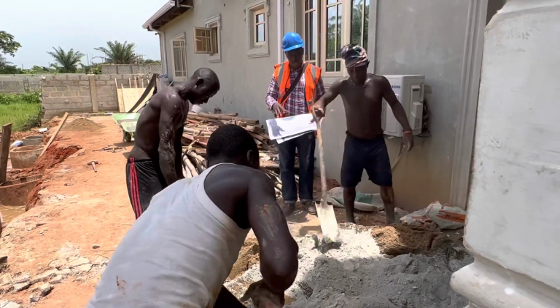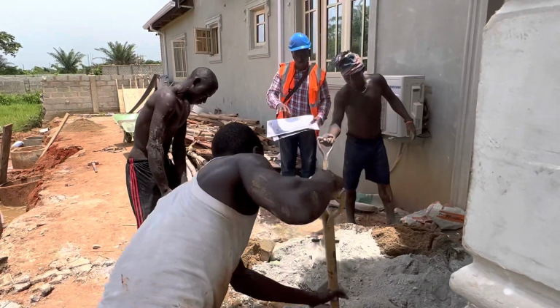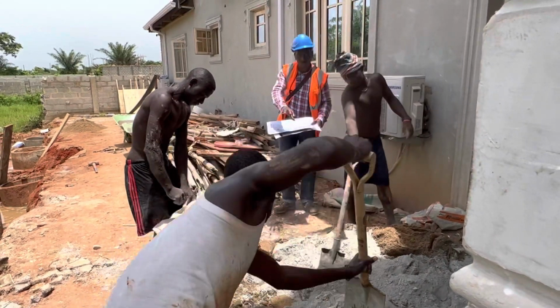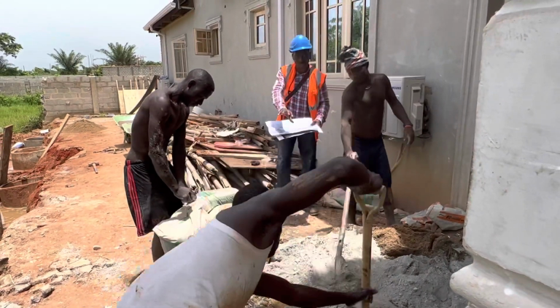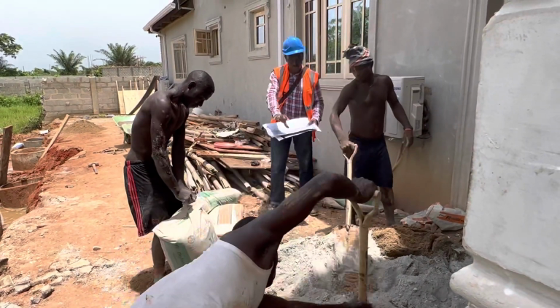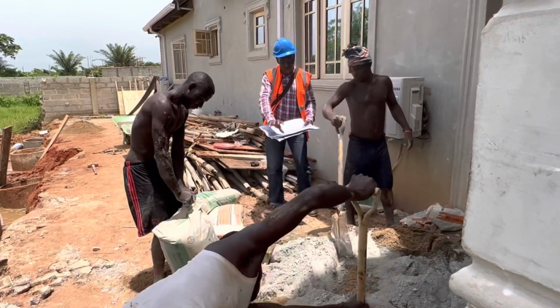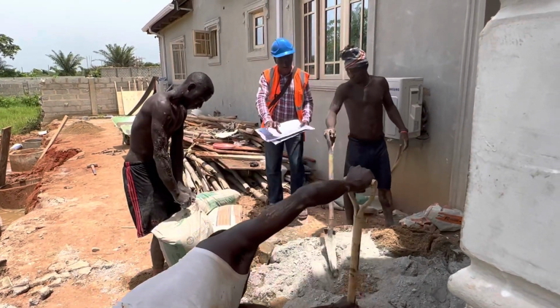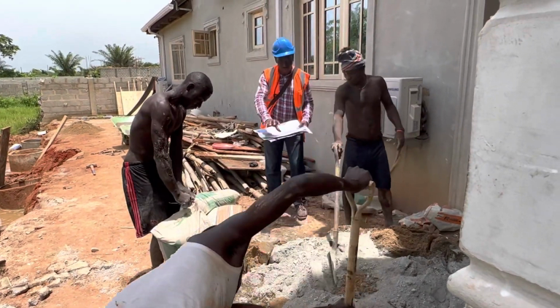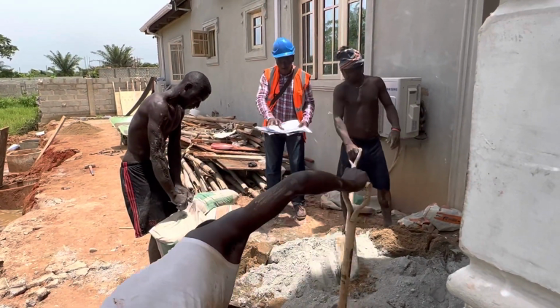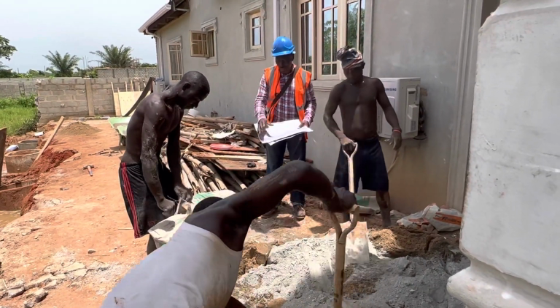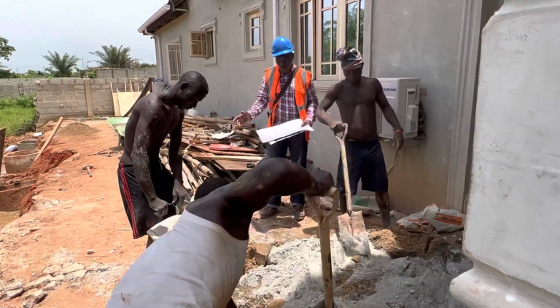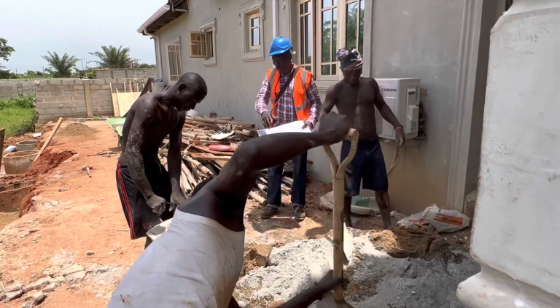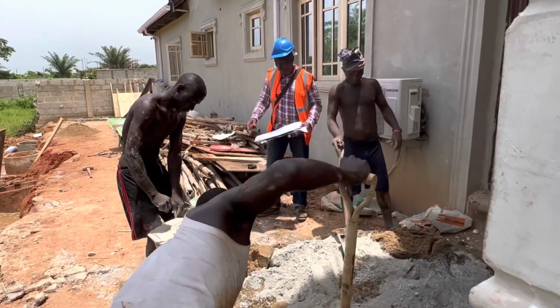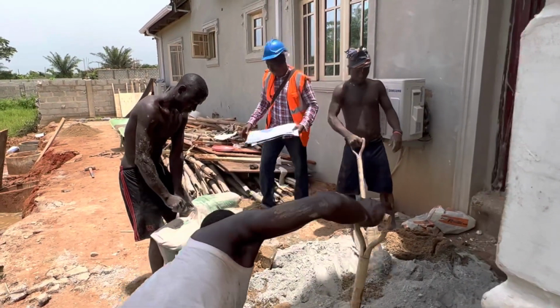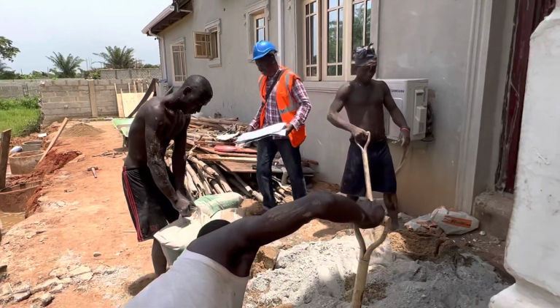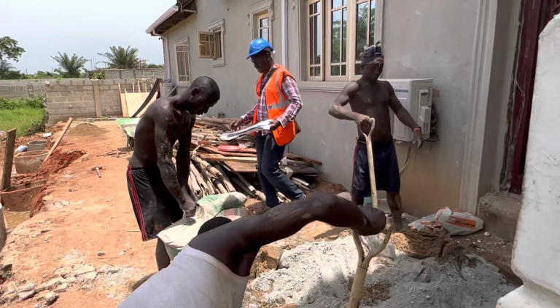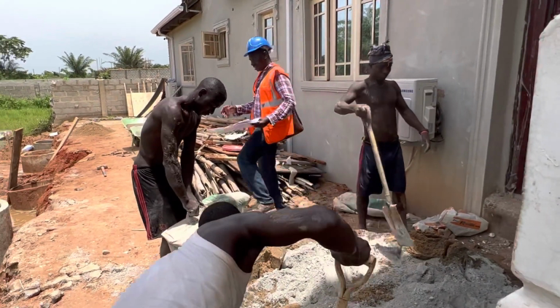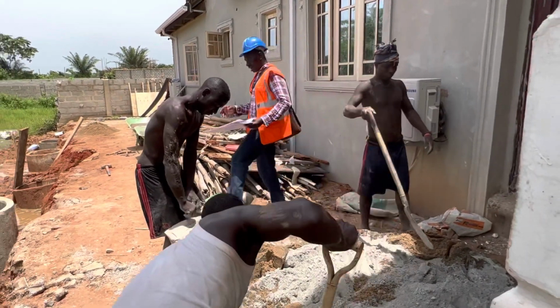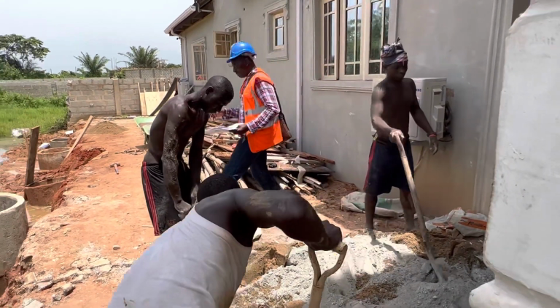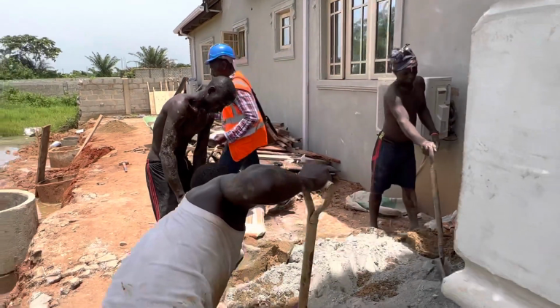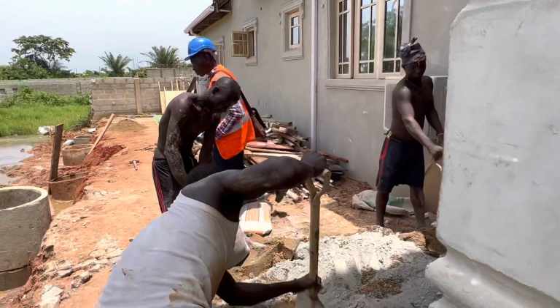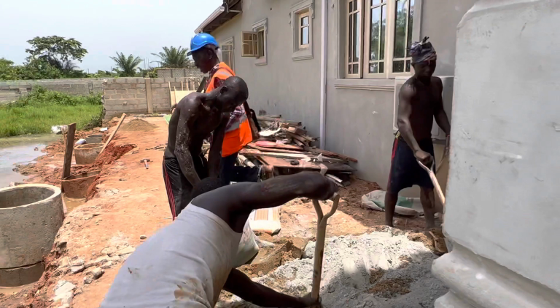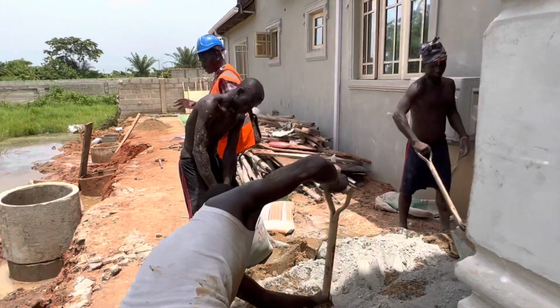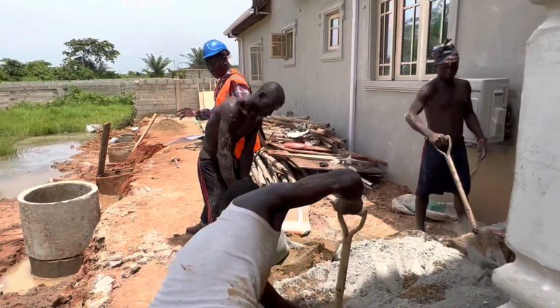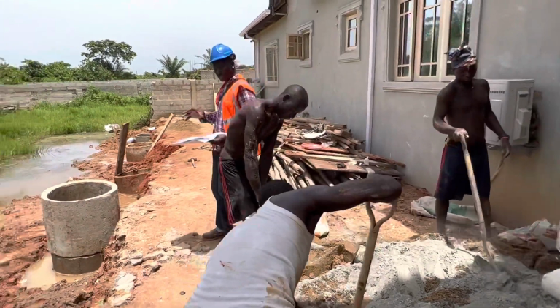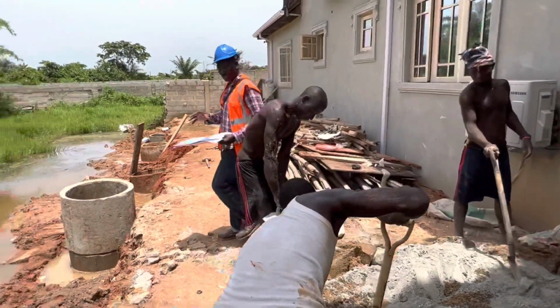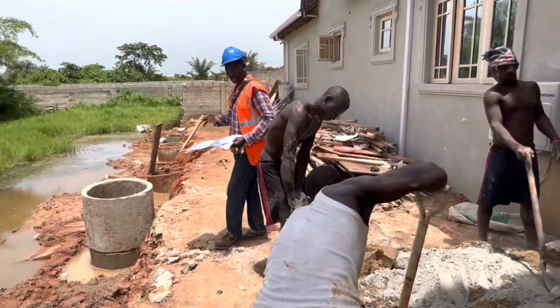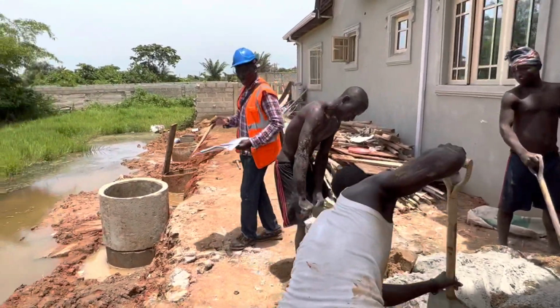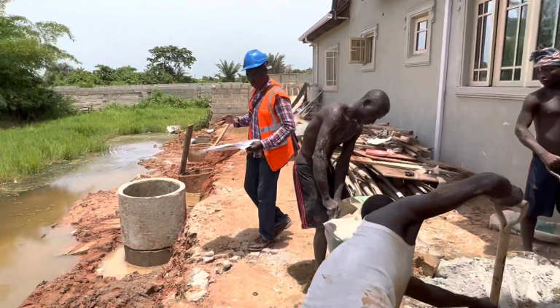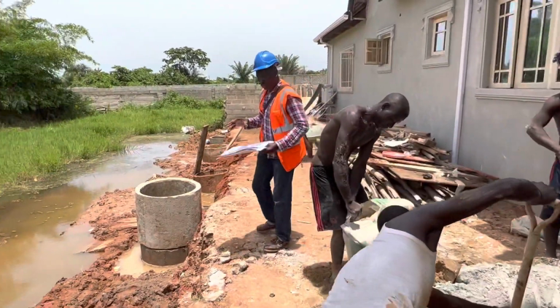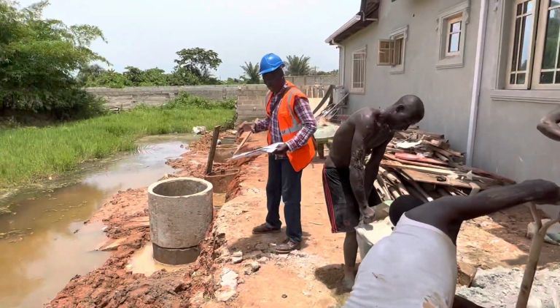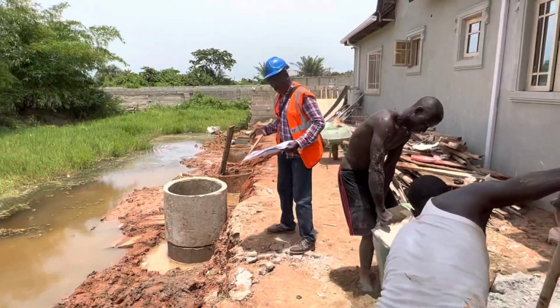So what they are doing right now is to mix. We're going to put some granite. Let me take you right around of what we are doing.